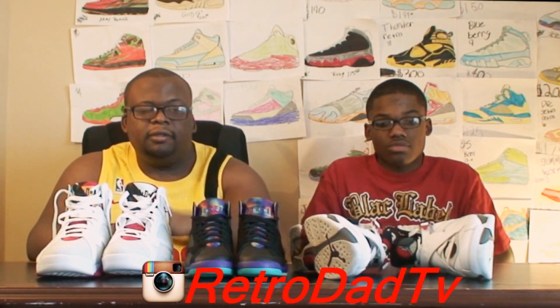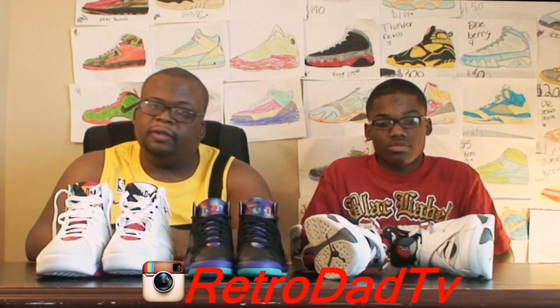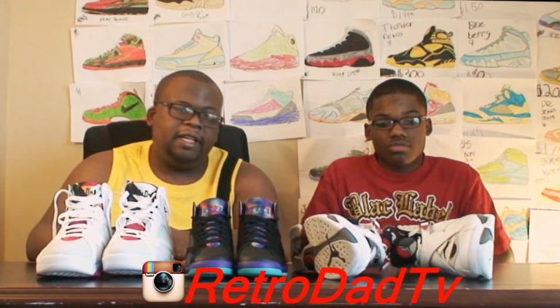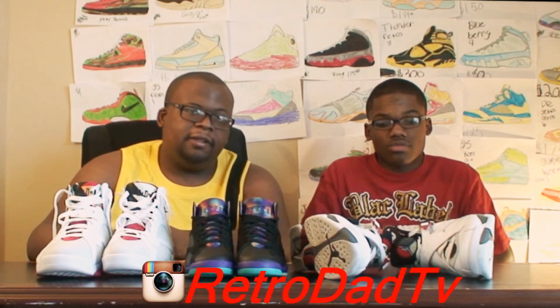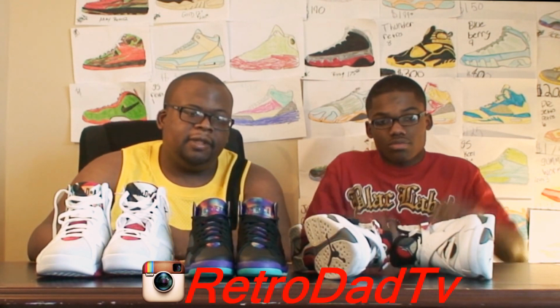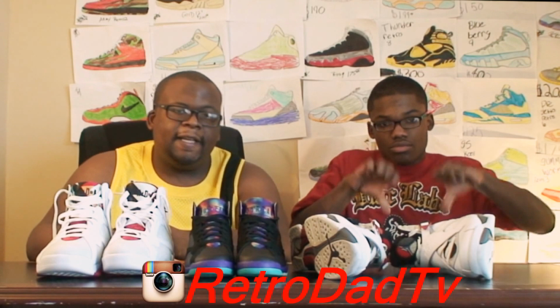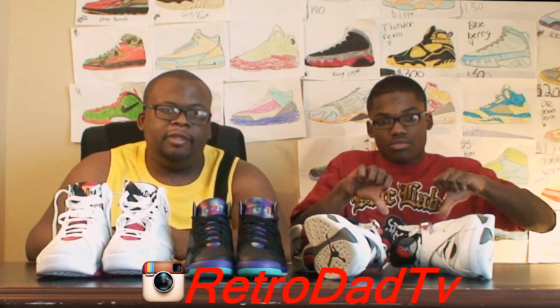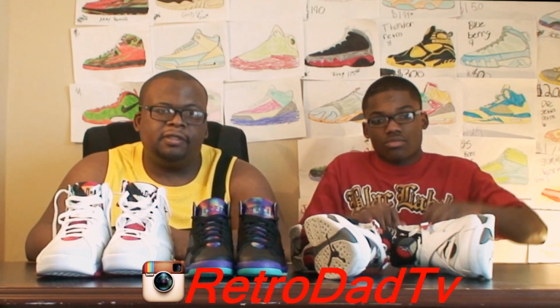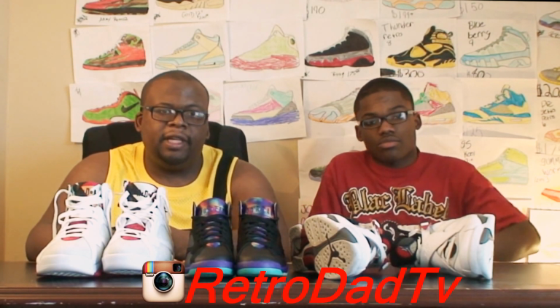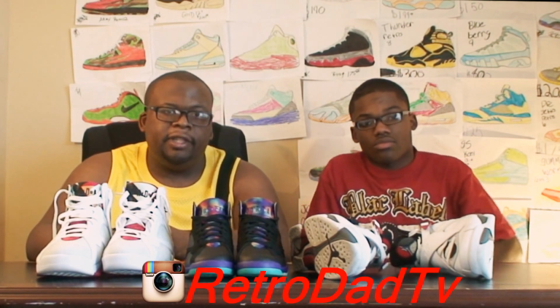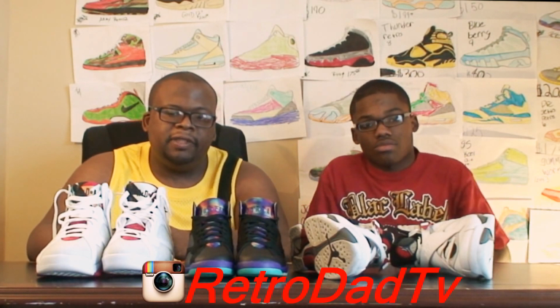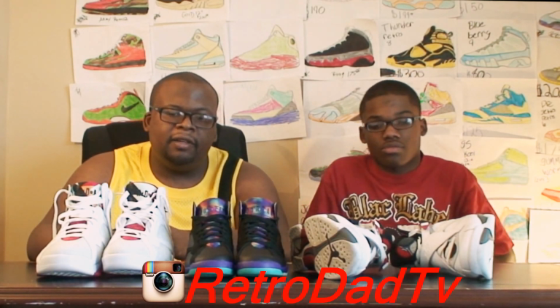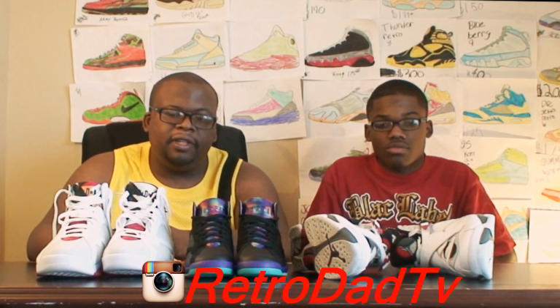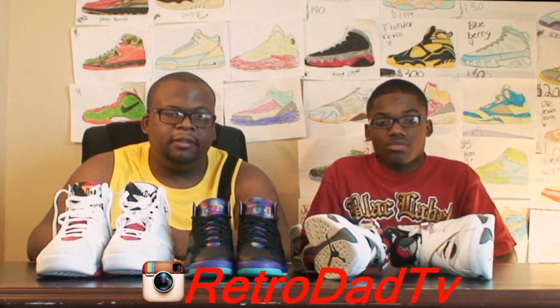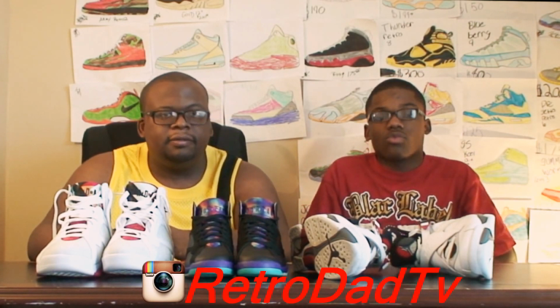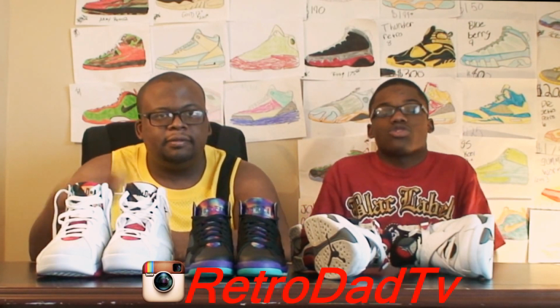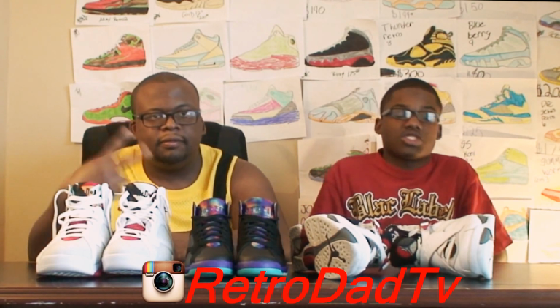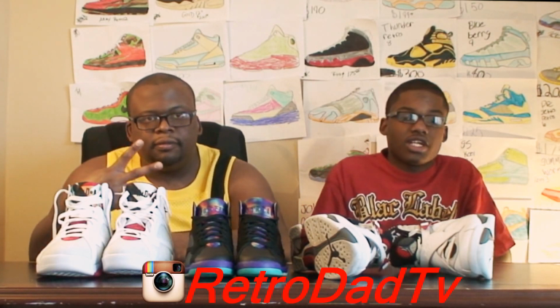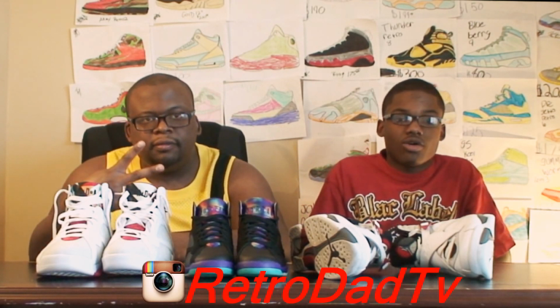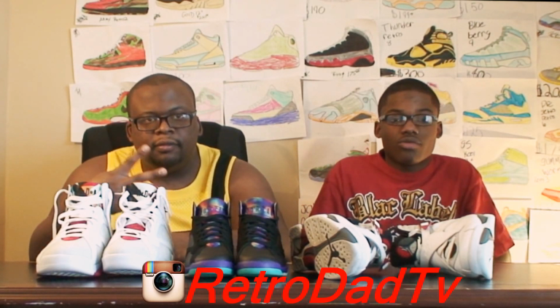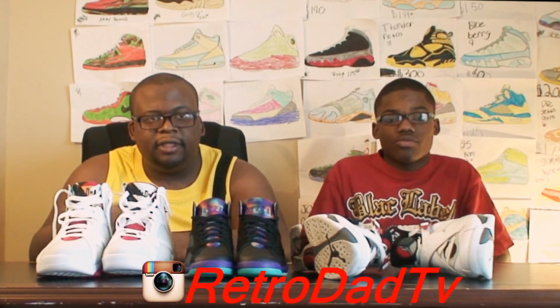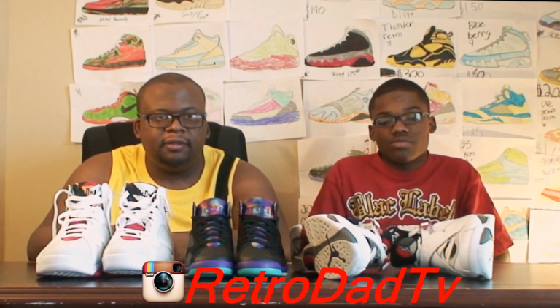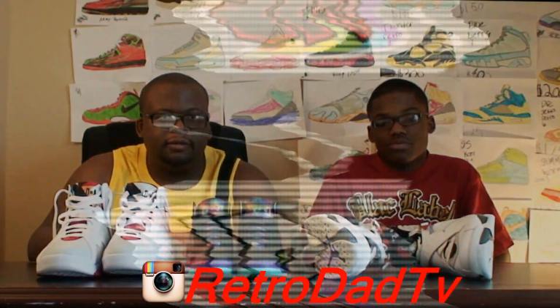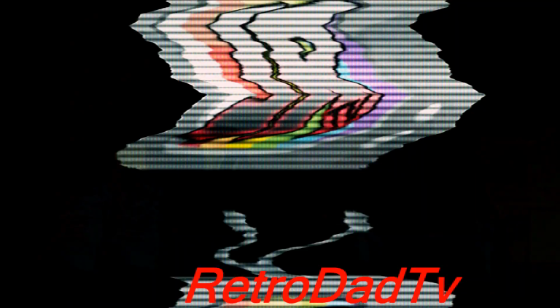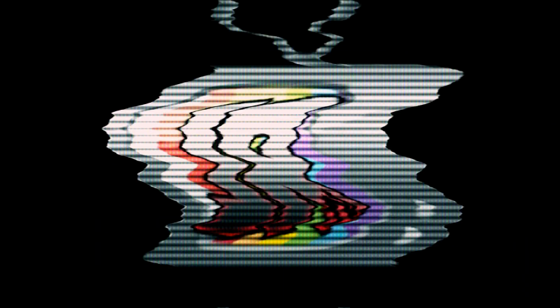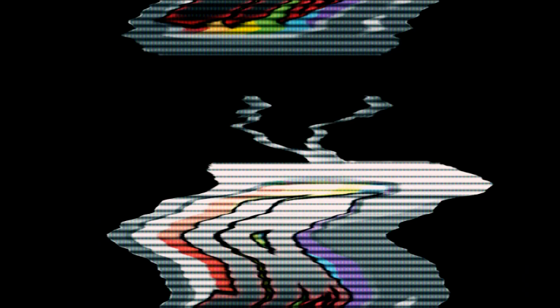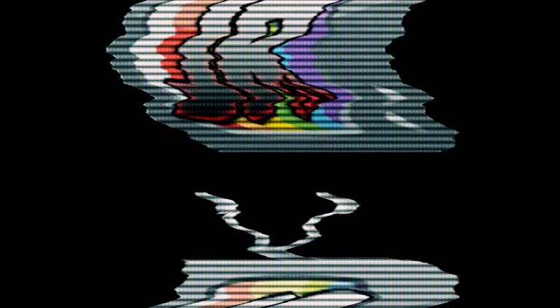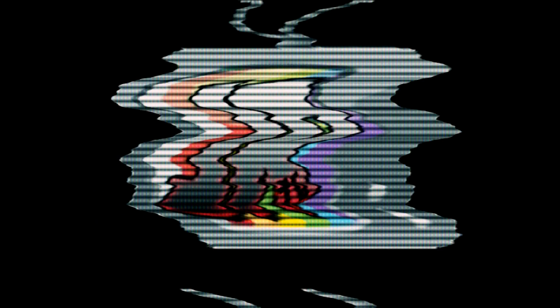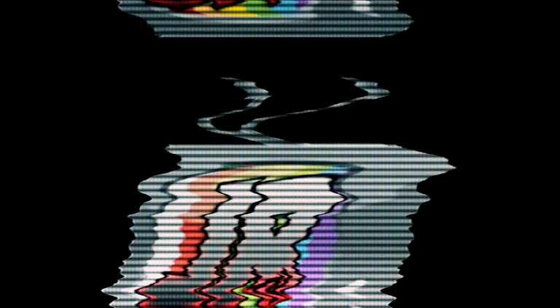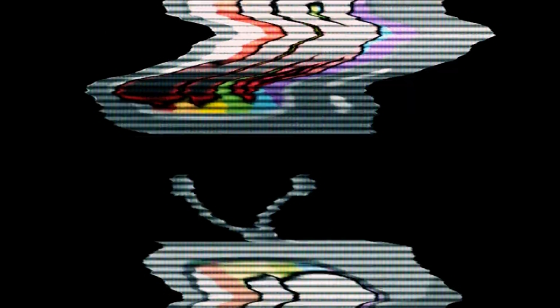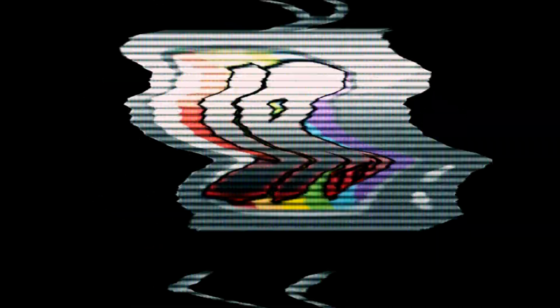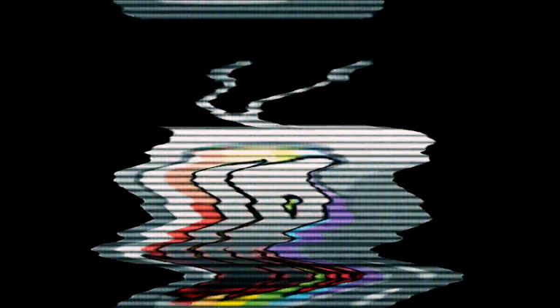We out of here. Like, comment, subscribe. Retro Dad over and out. Retro Son out. Peace. You know I love you, baby.